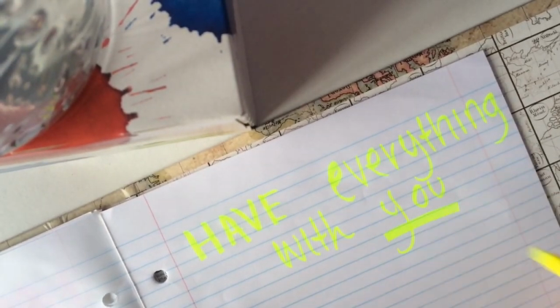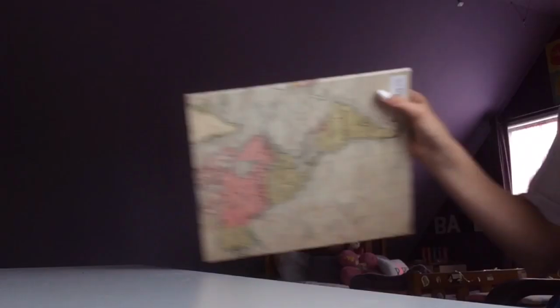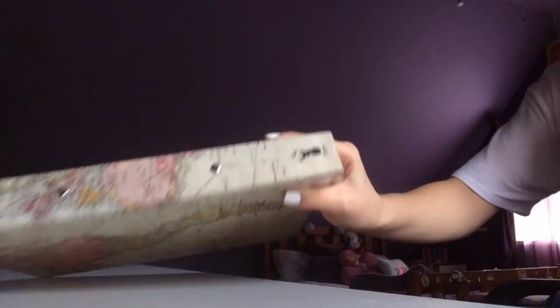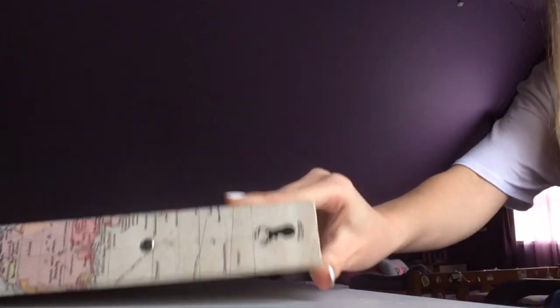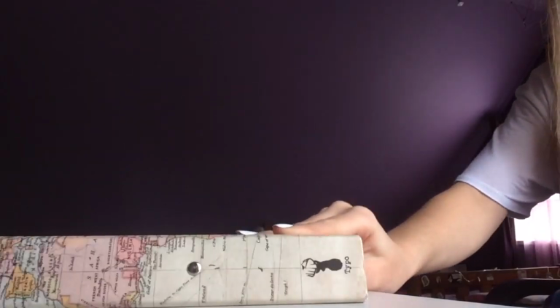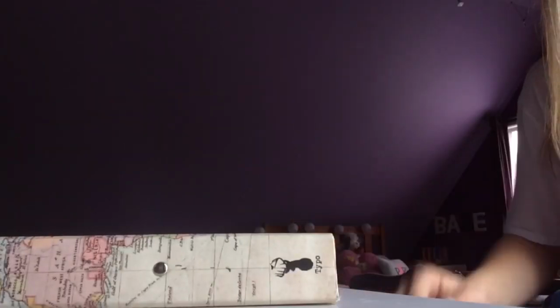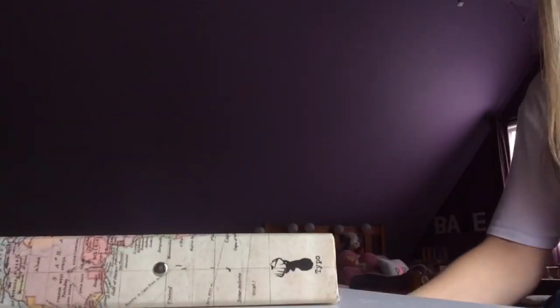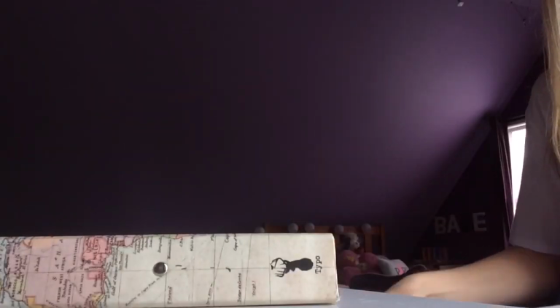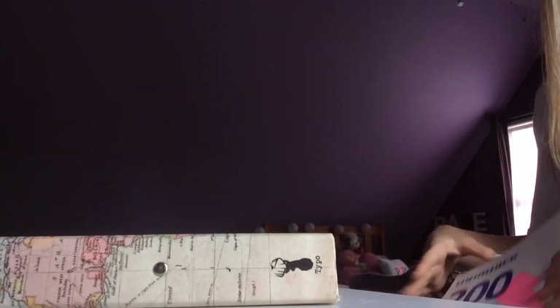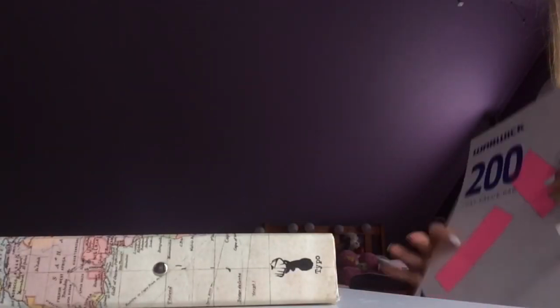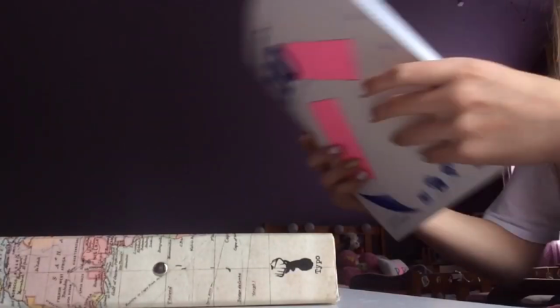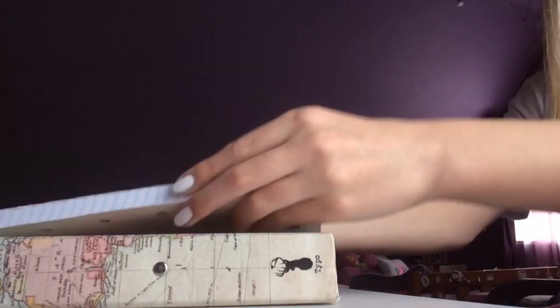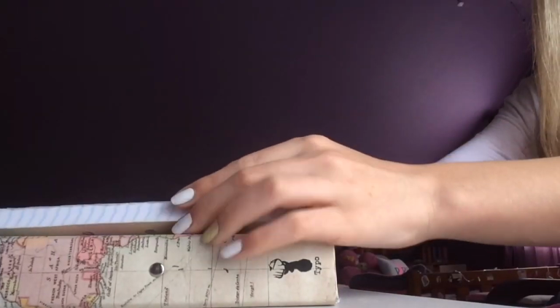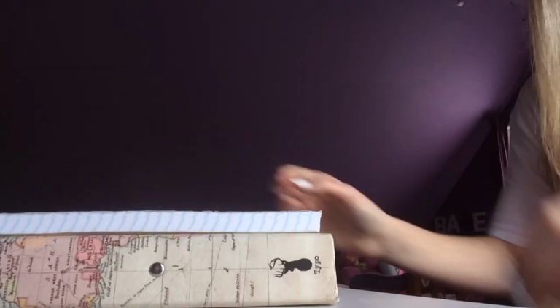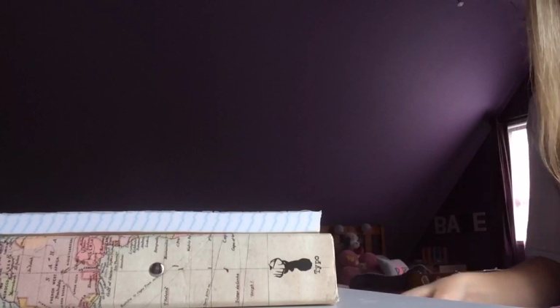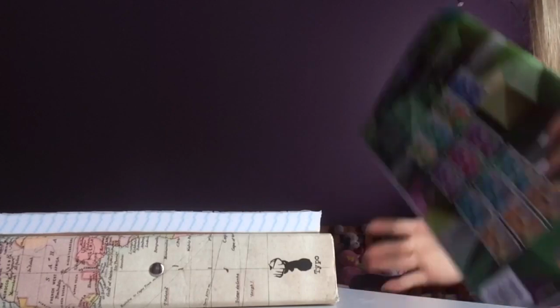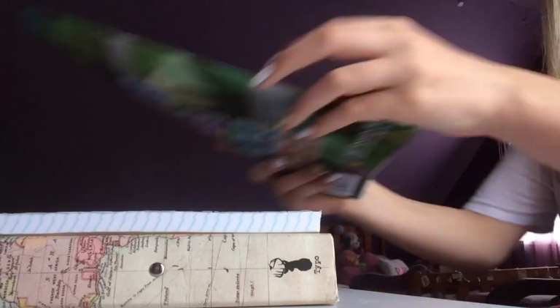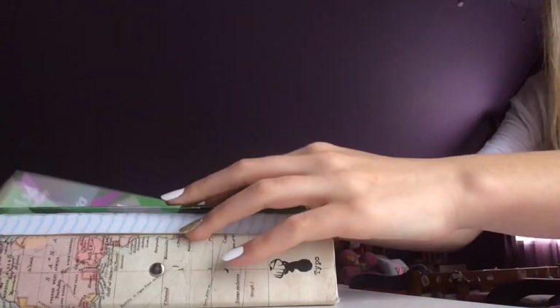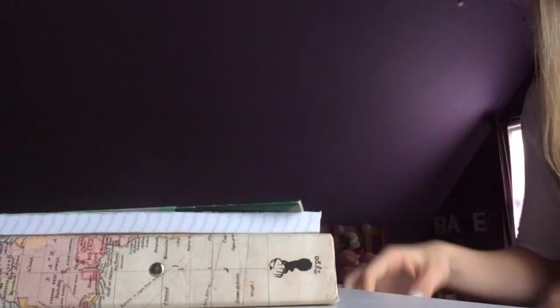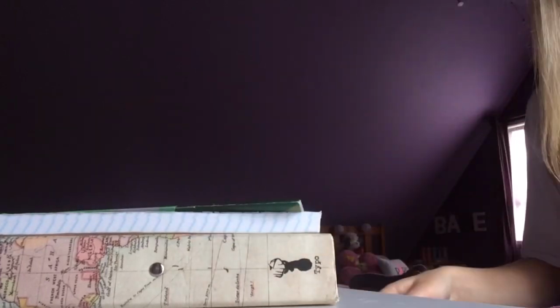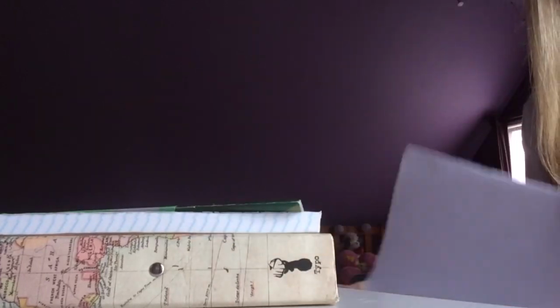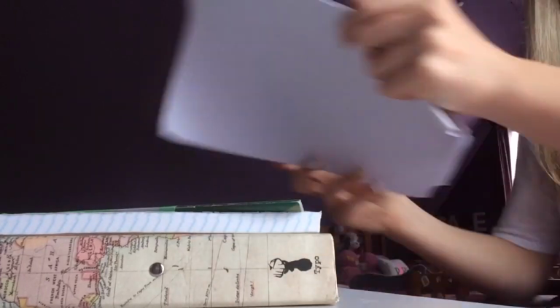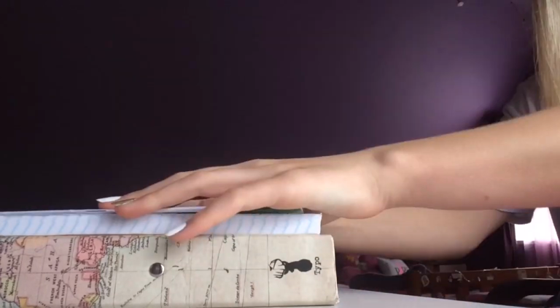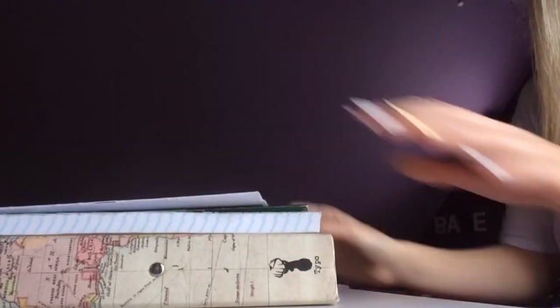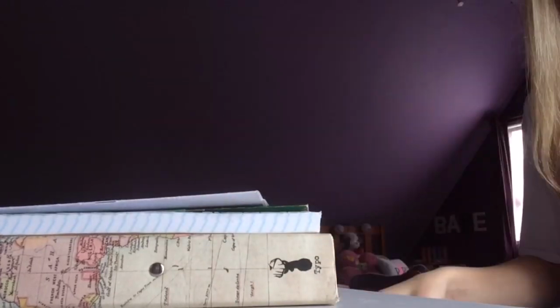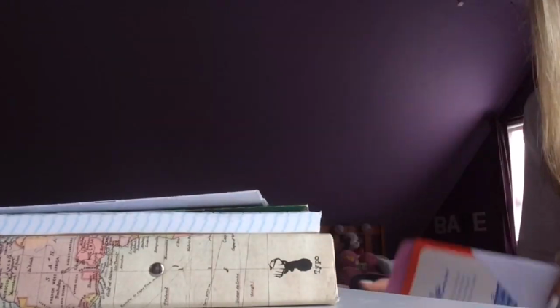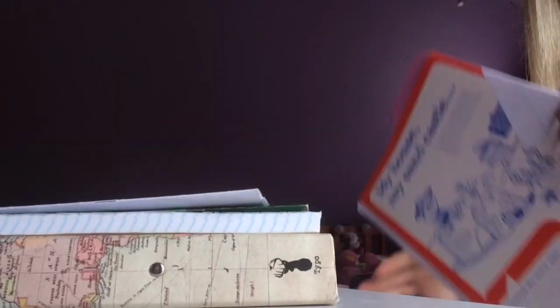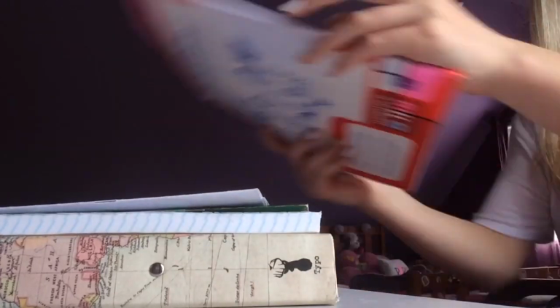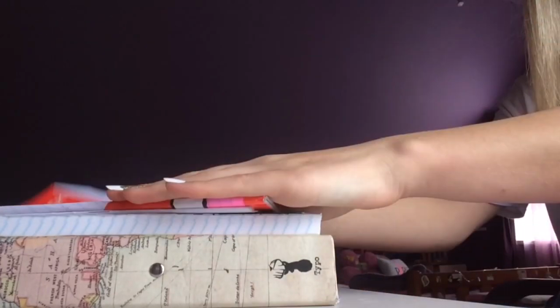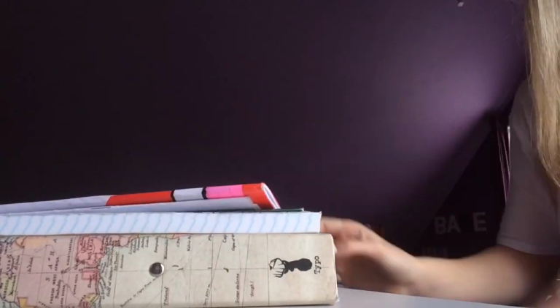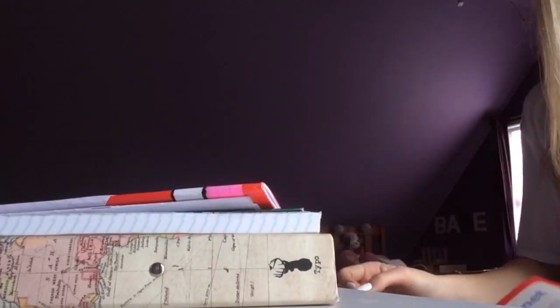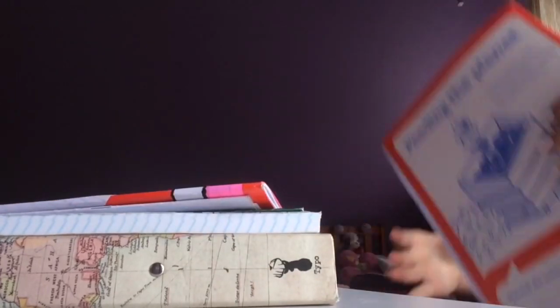Make sure you have all your books with you, because it is such a pain when you are missing that one book.